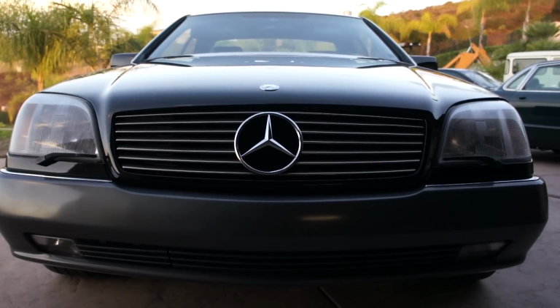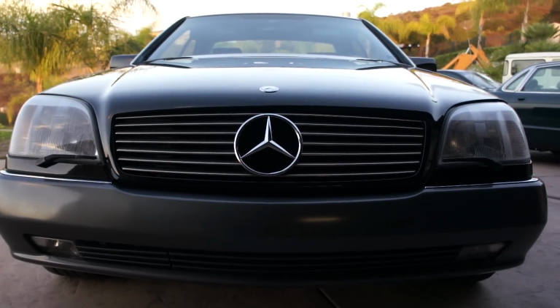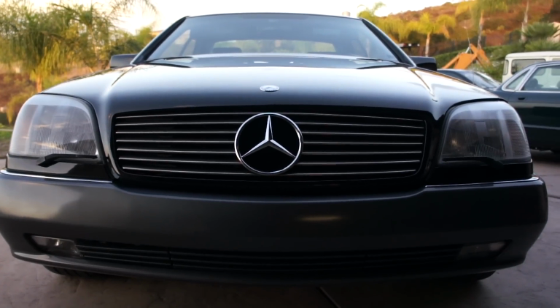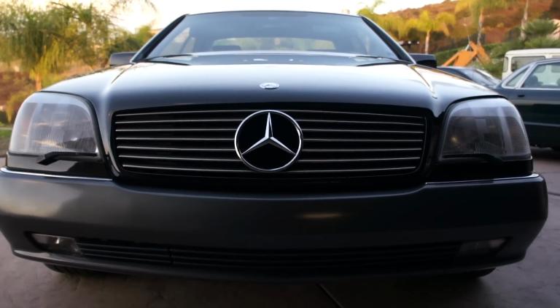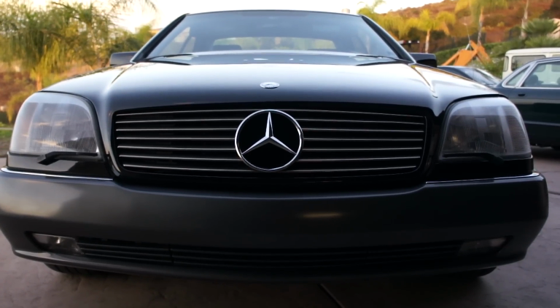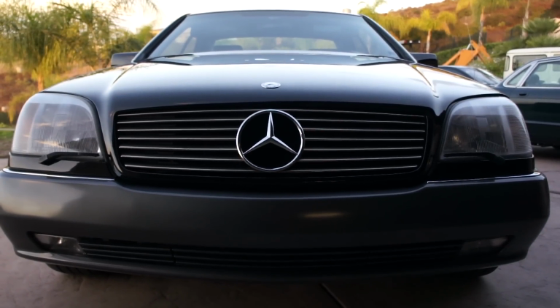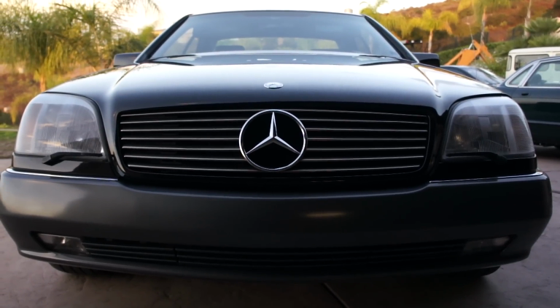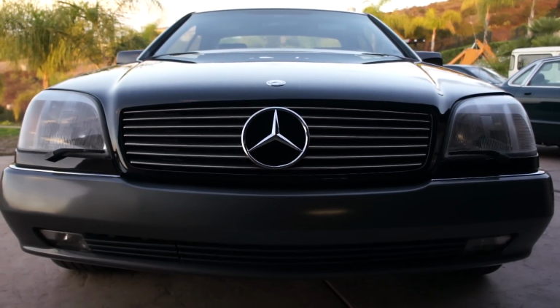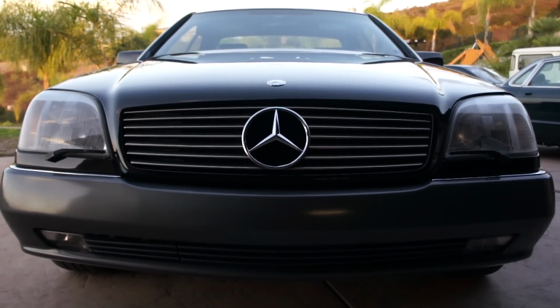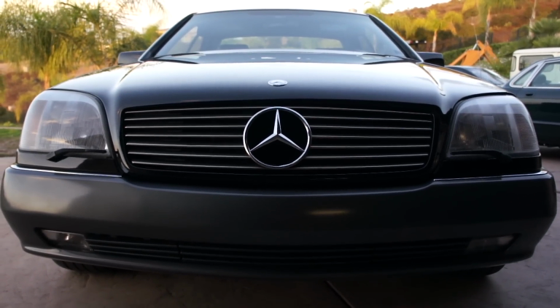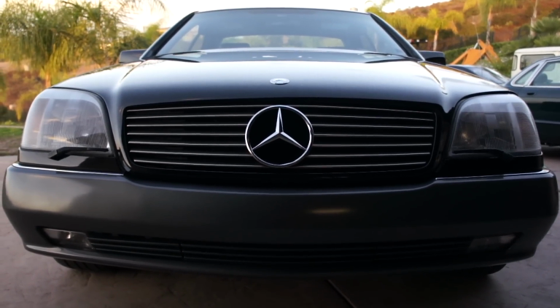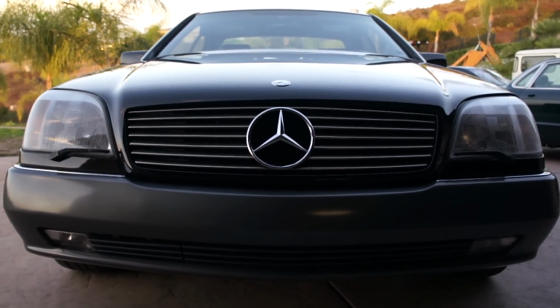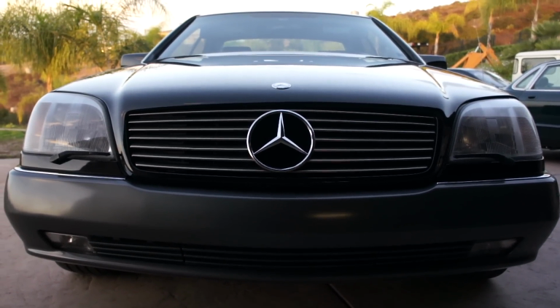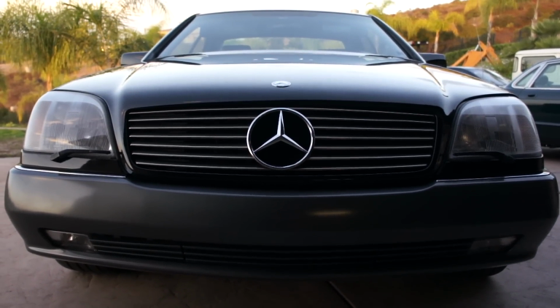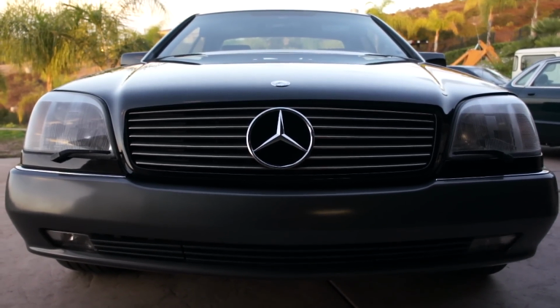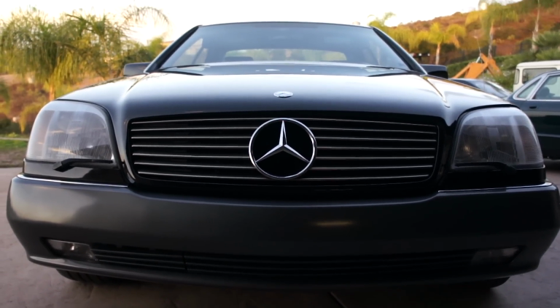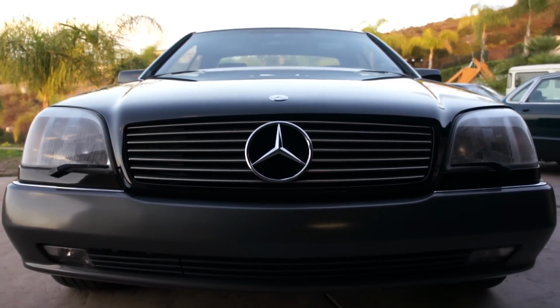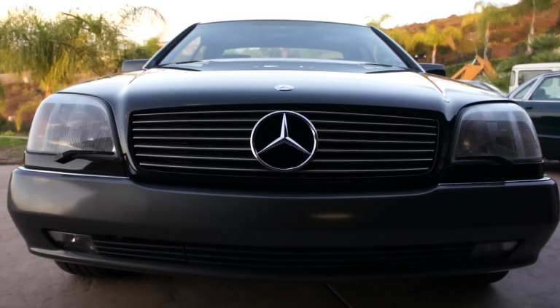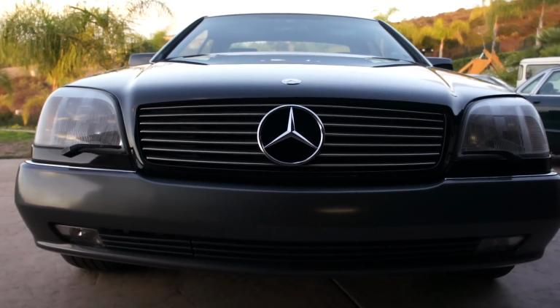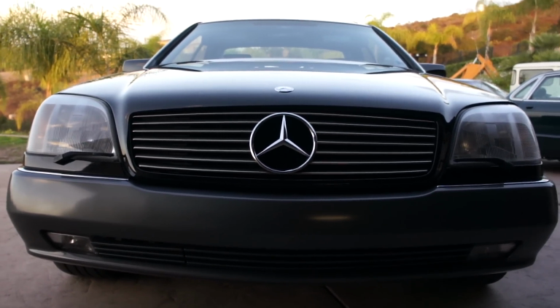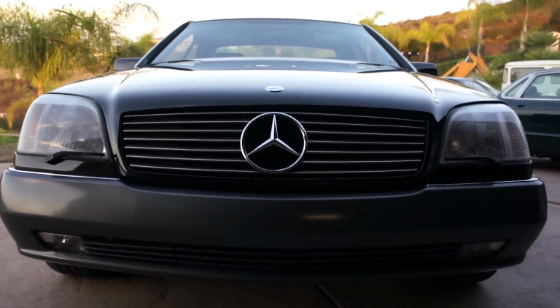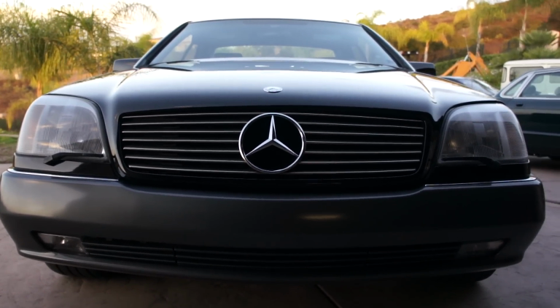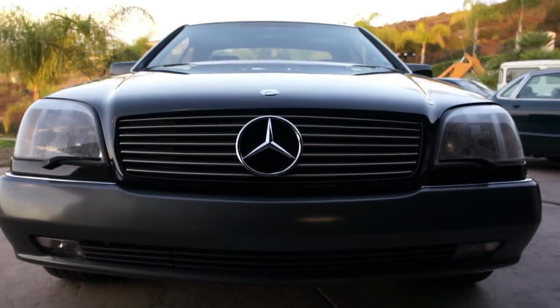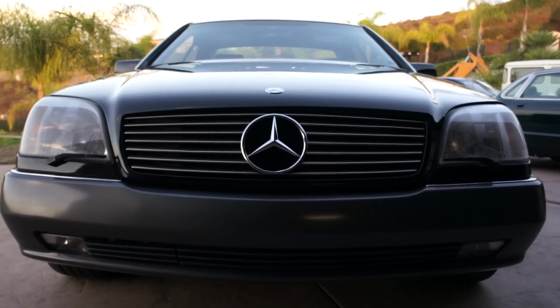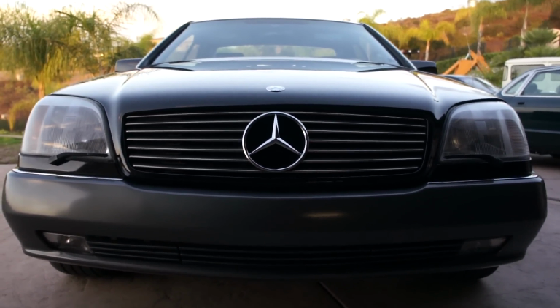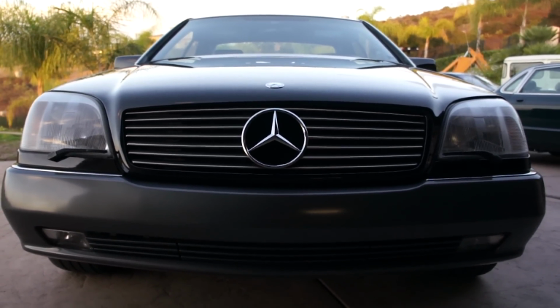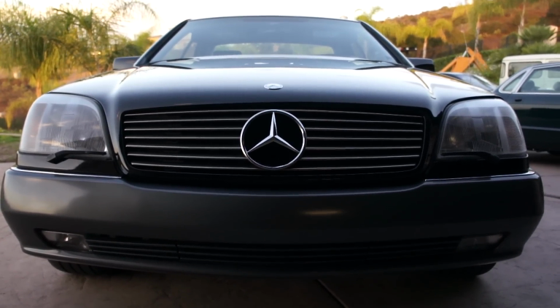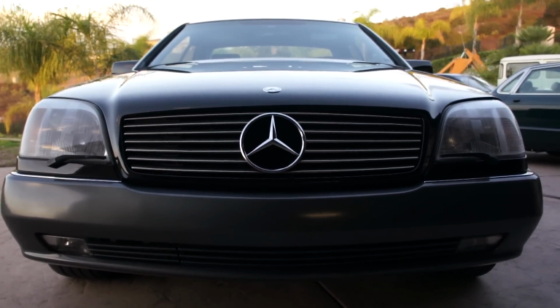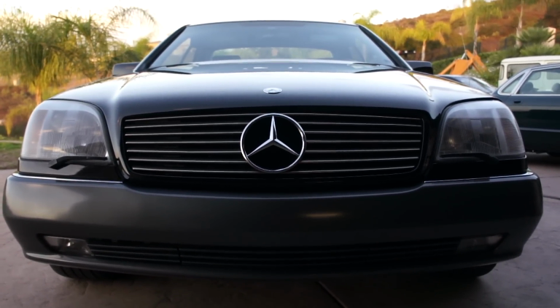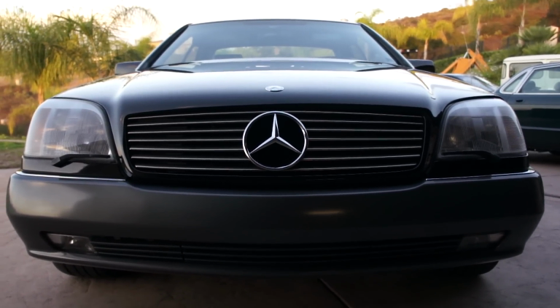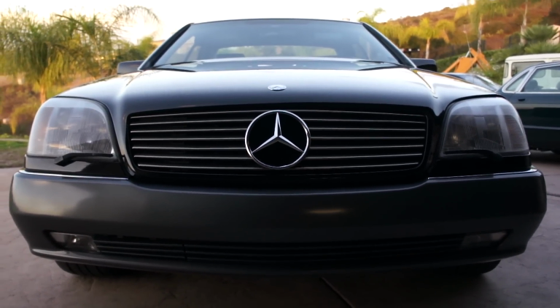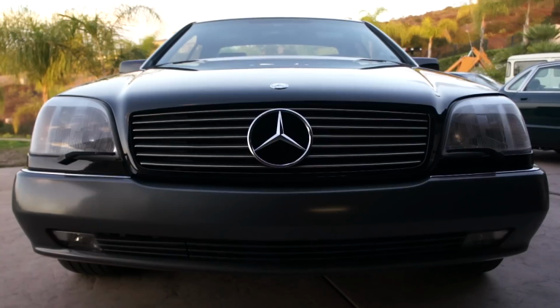Another one for you here. Just a unique one. This front end is beautiful — one of my favorite front ends of all Mercedes.